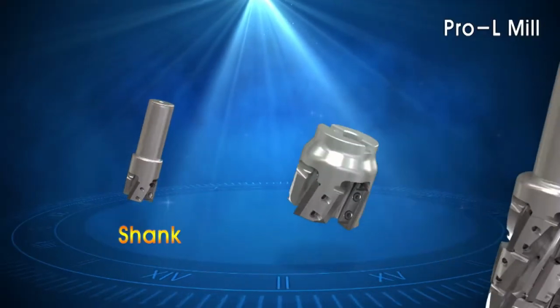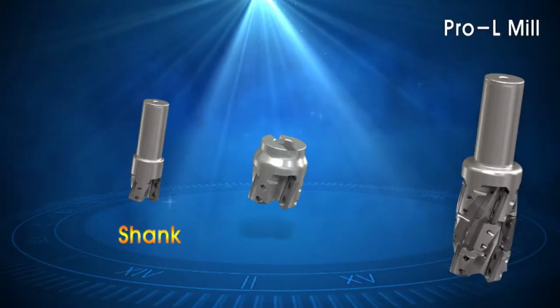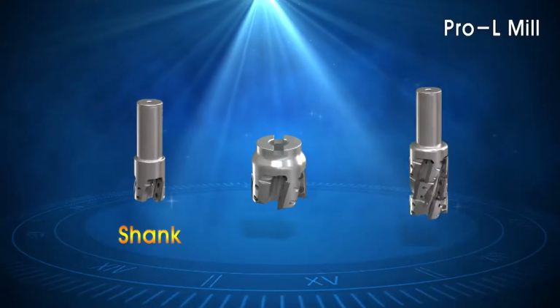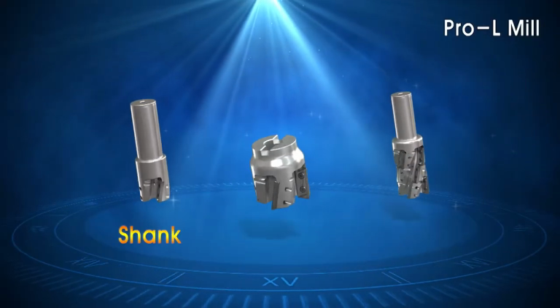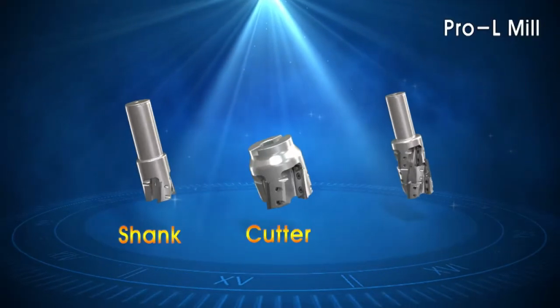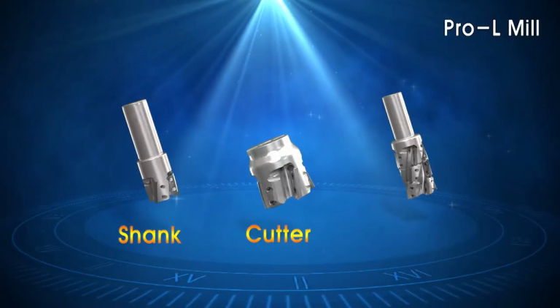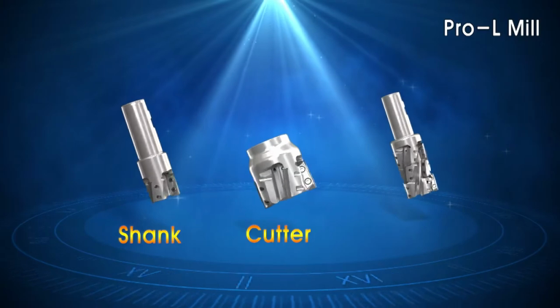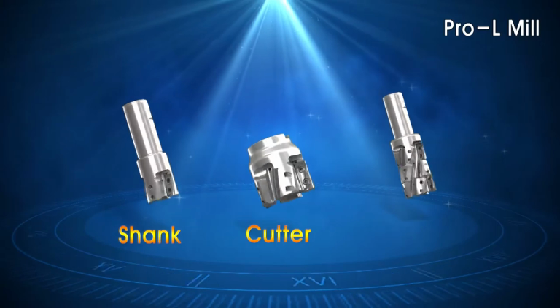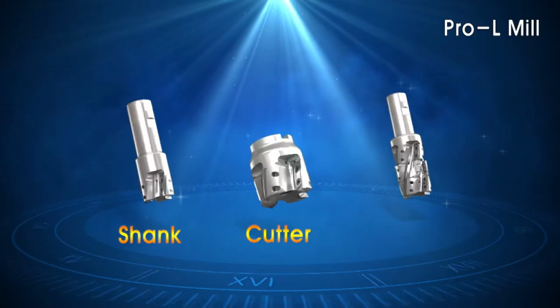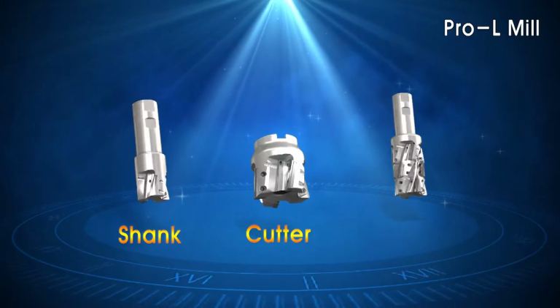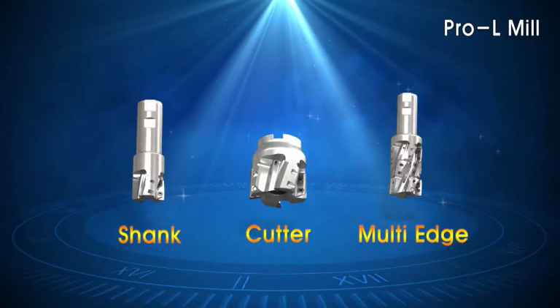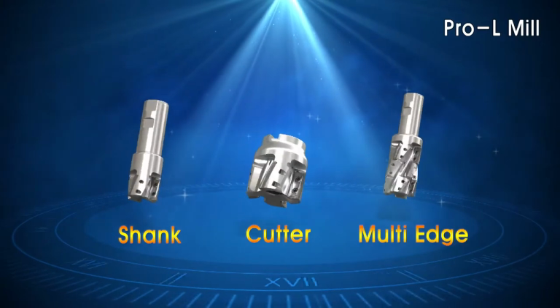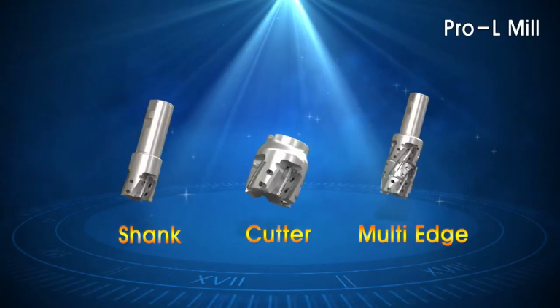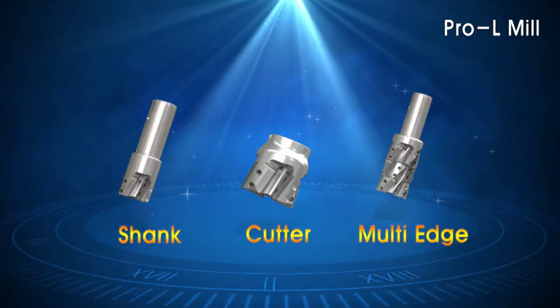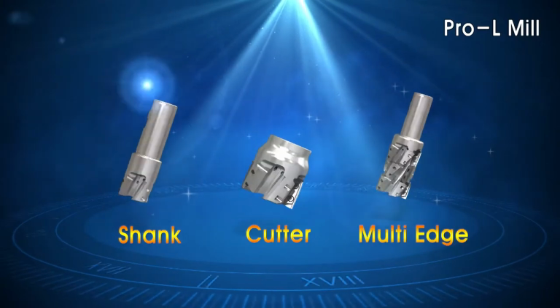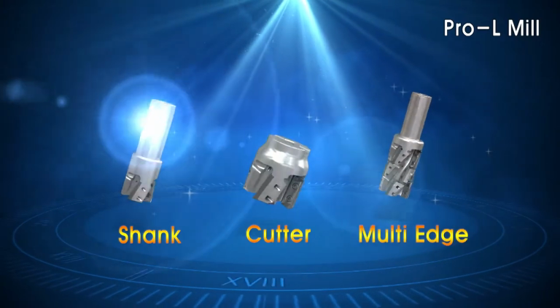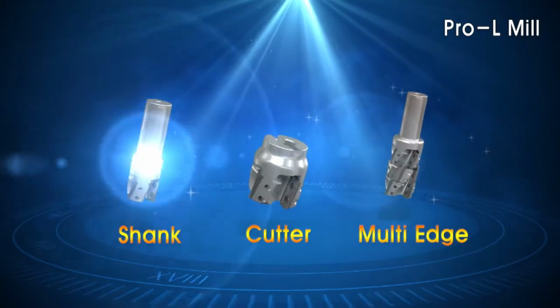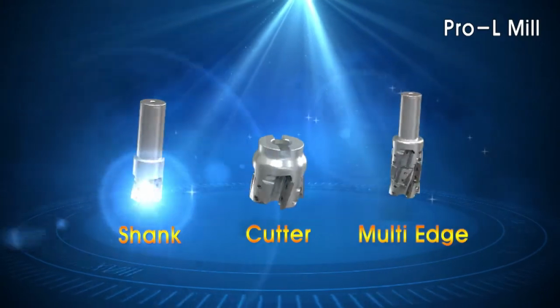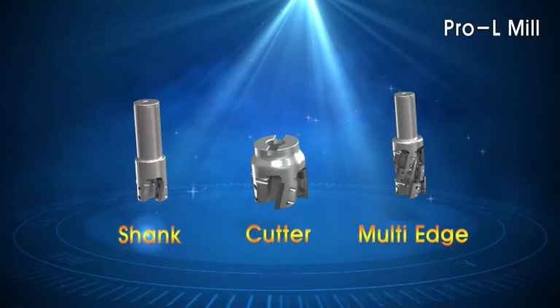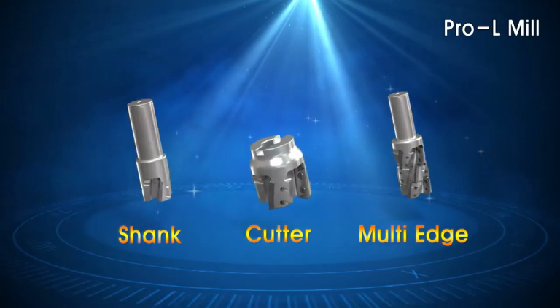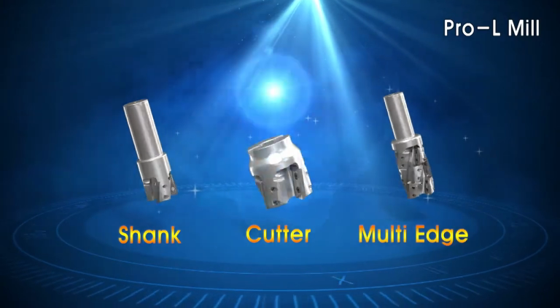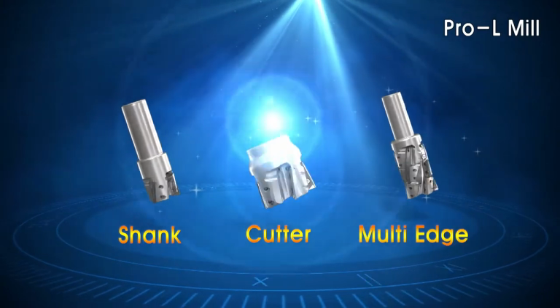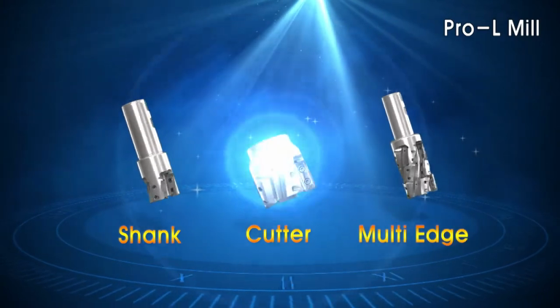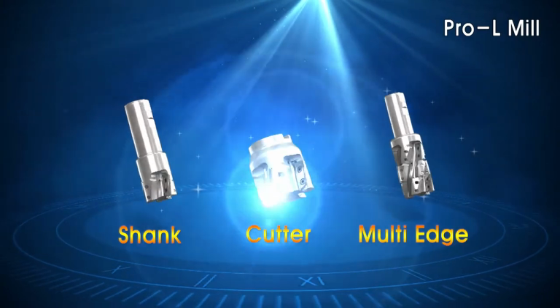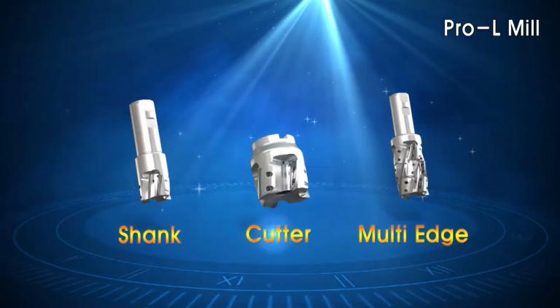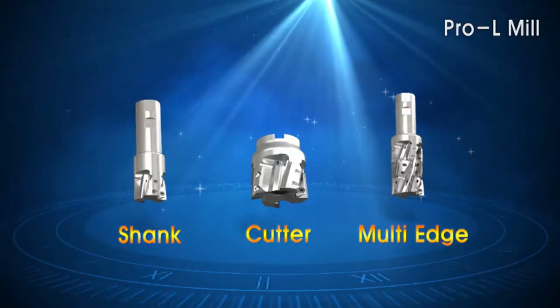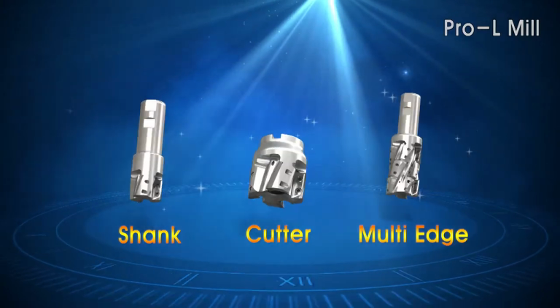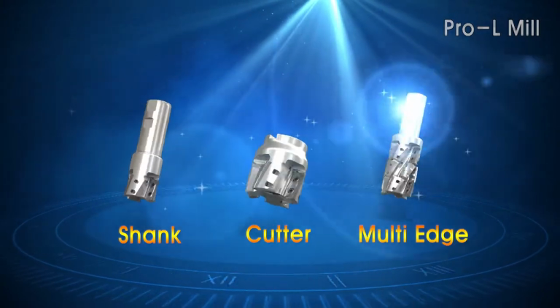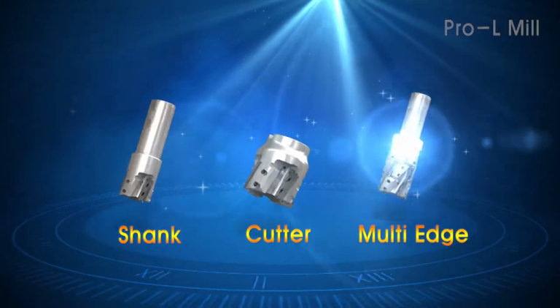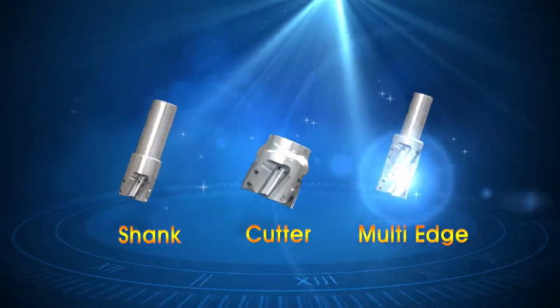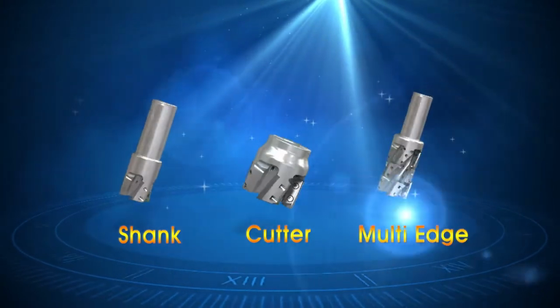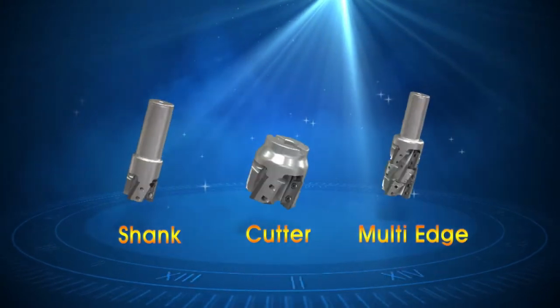The Pro-L Mill is offered in a shank style, cutter style, and multi-edge style.